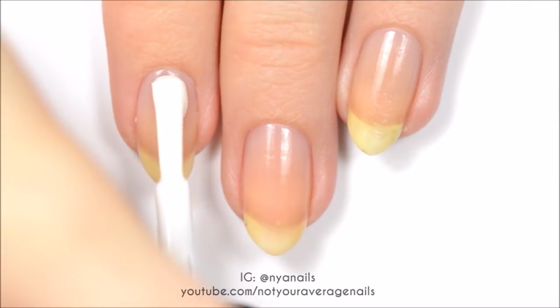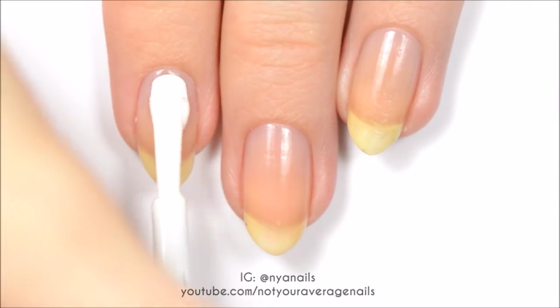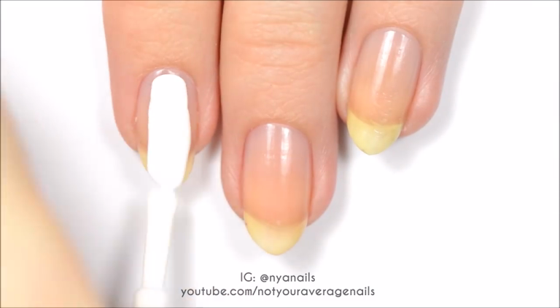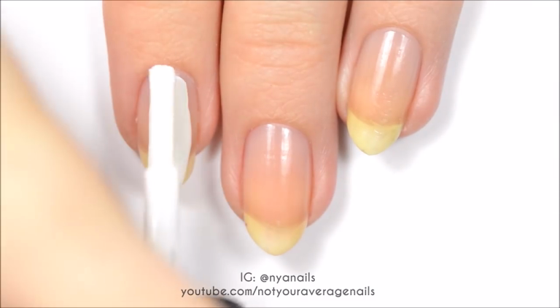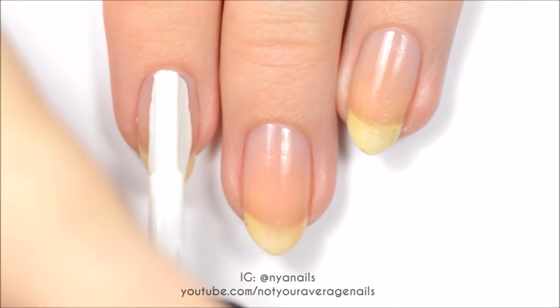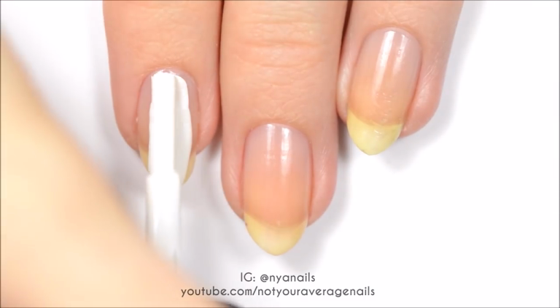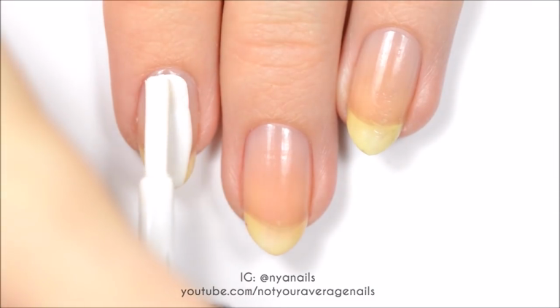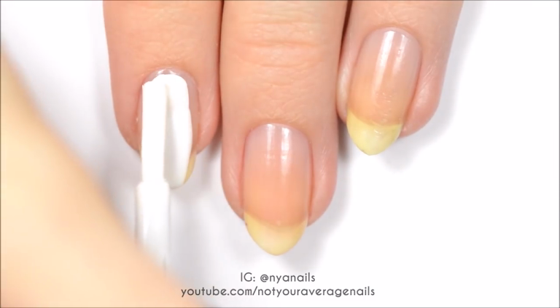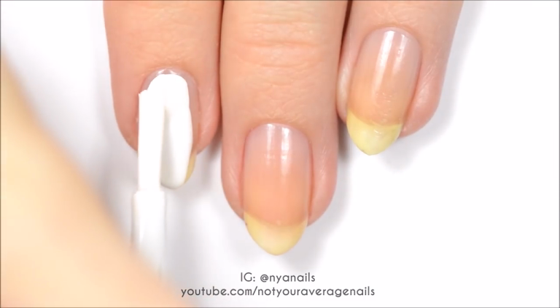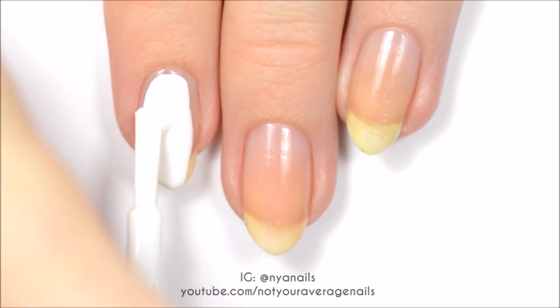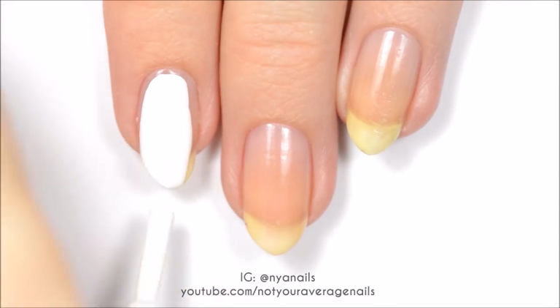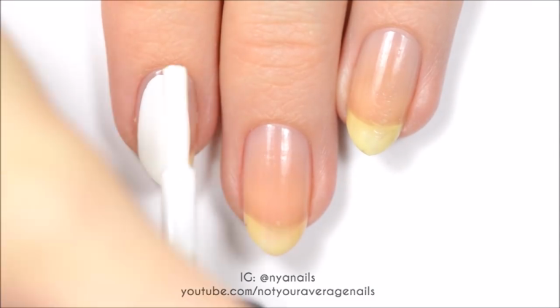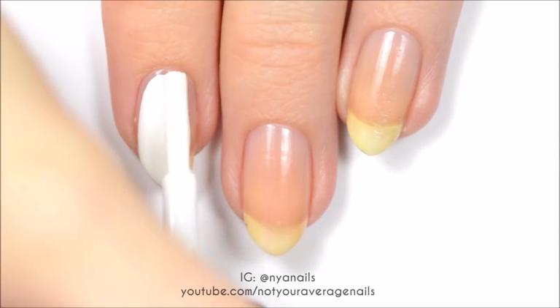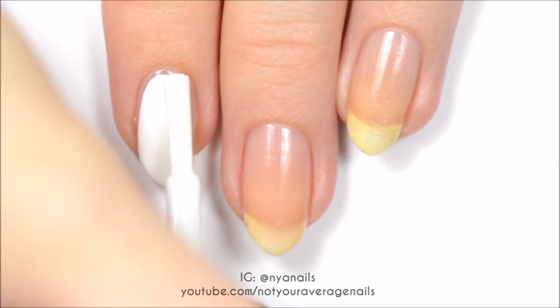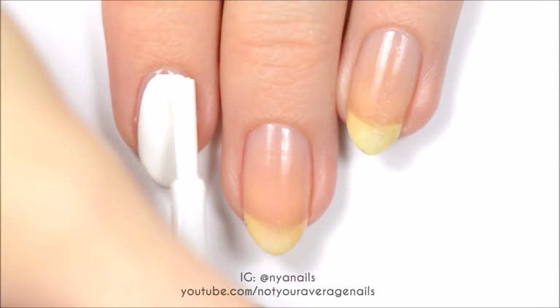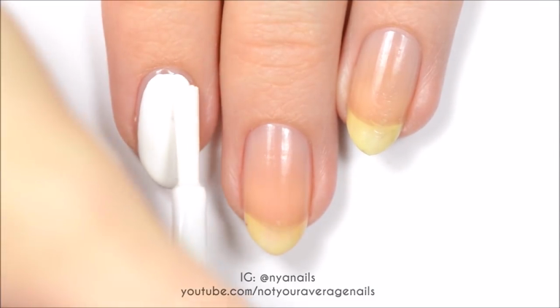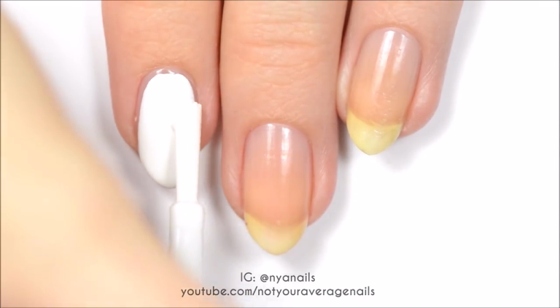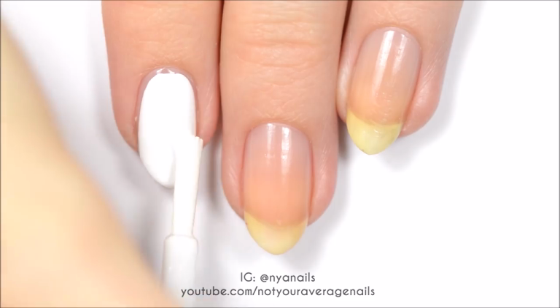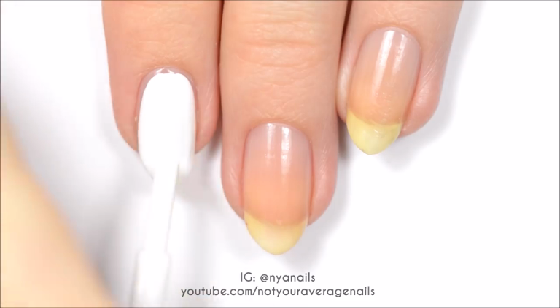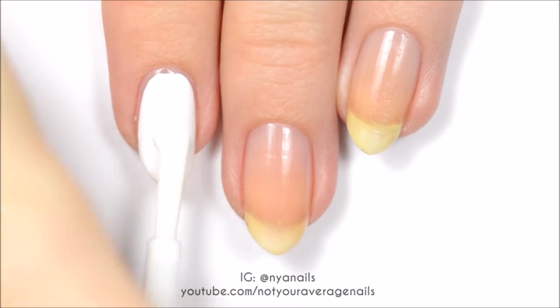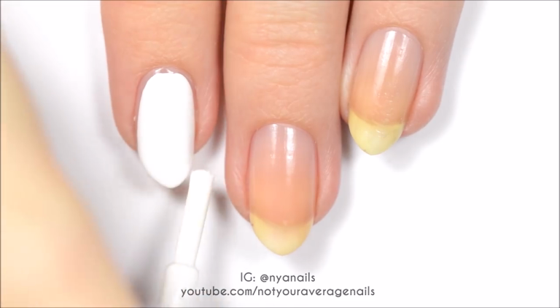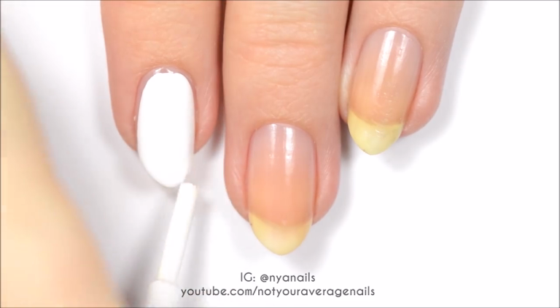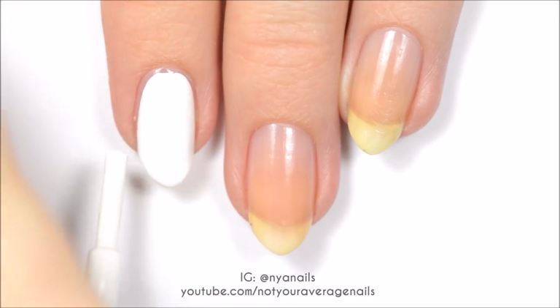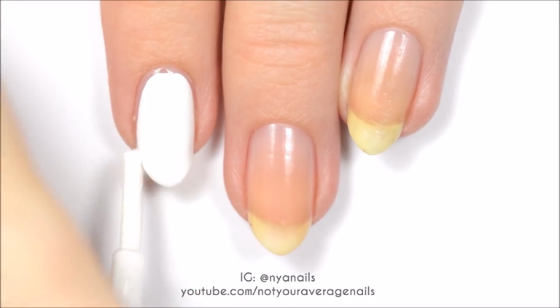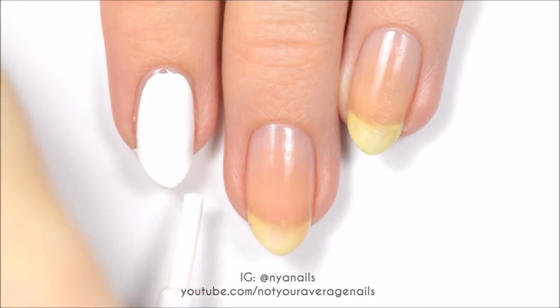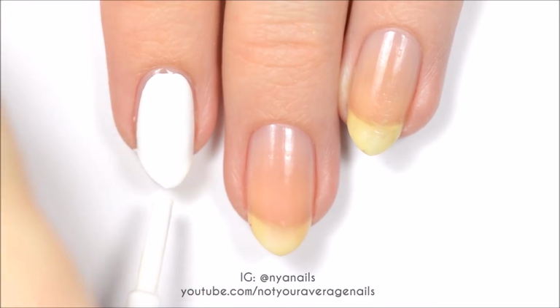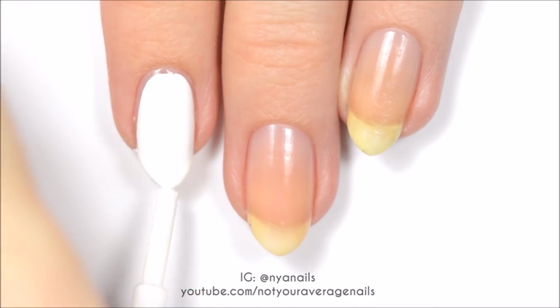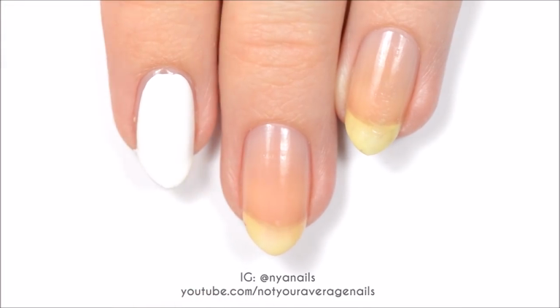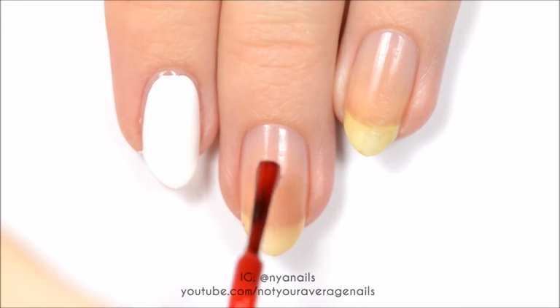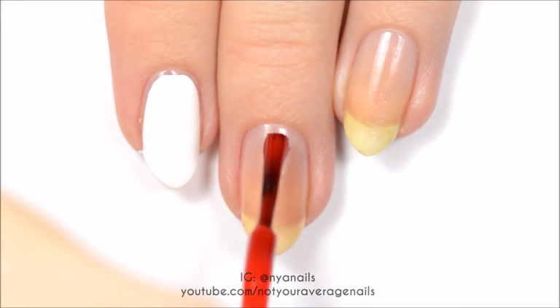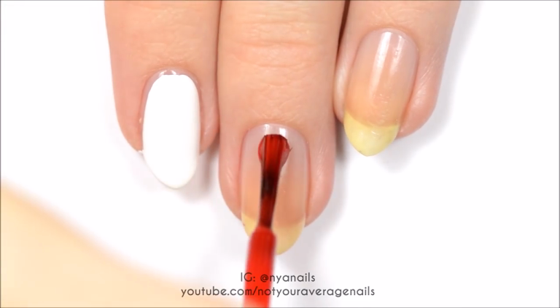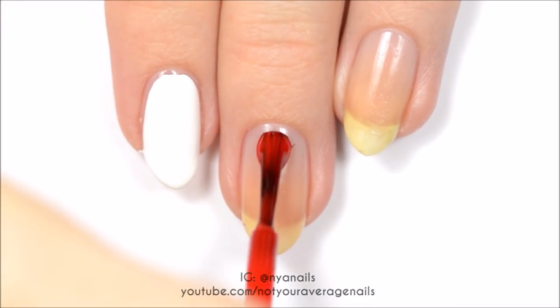Start off by painting your index nail white, your middle finger nail red, and all of your other nails black.